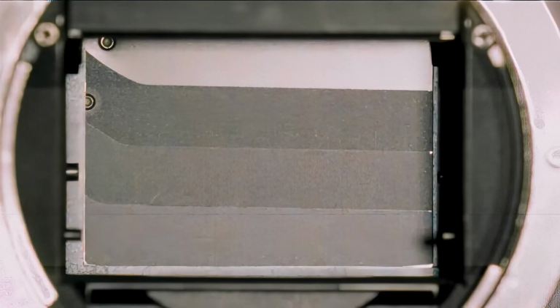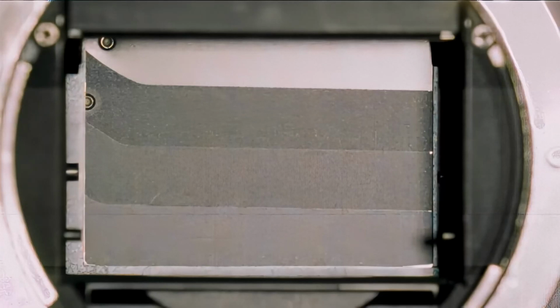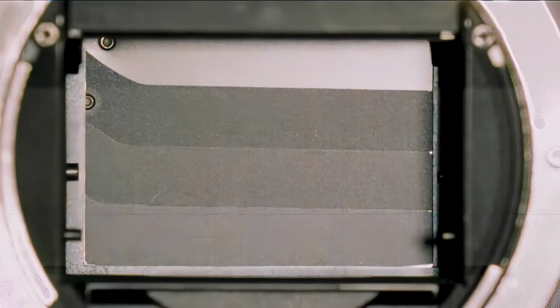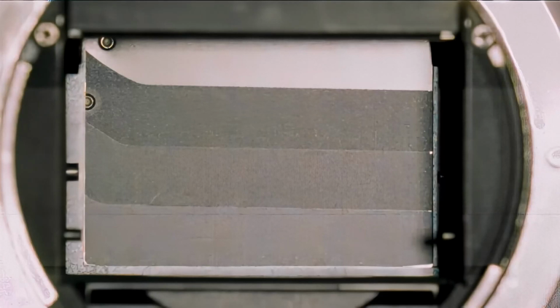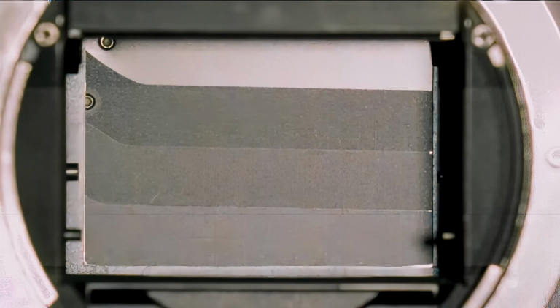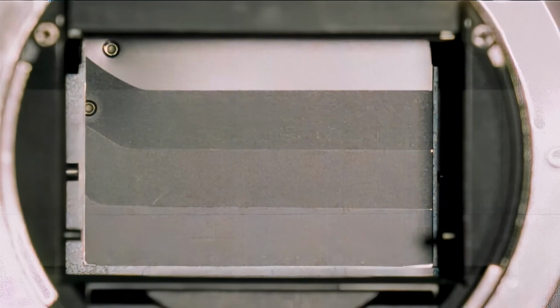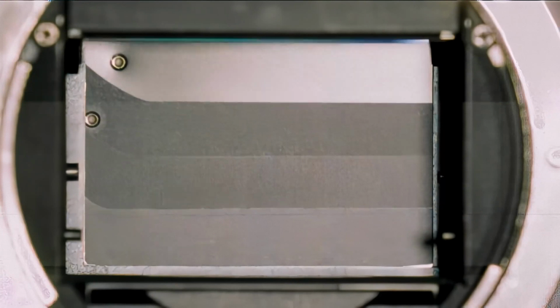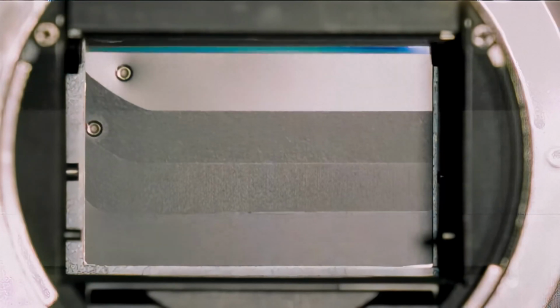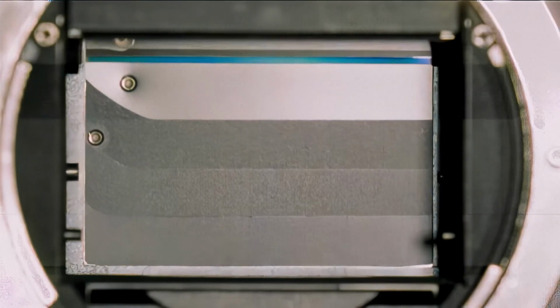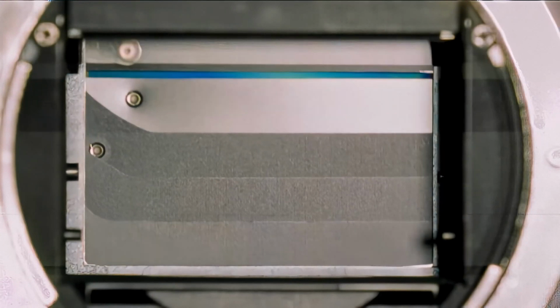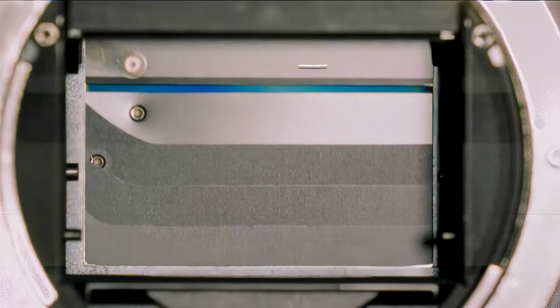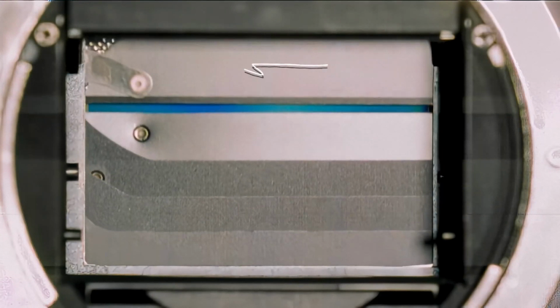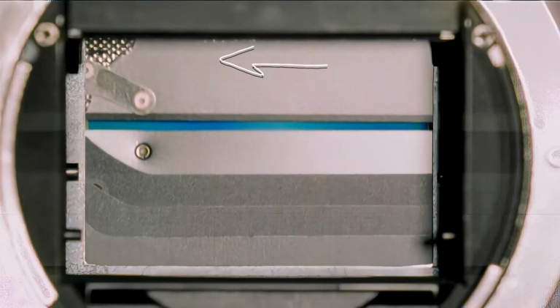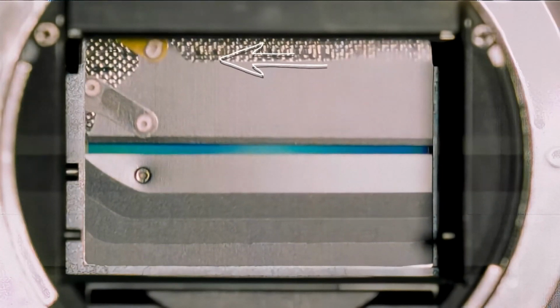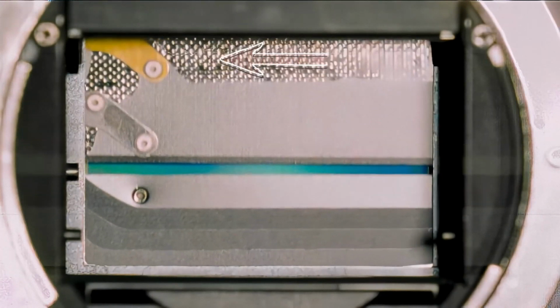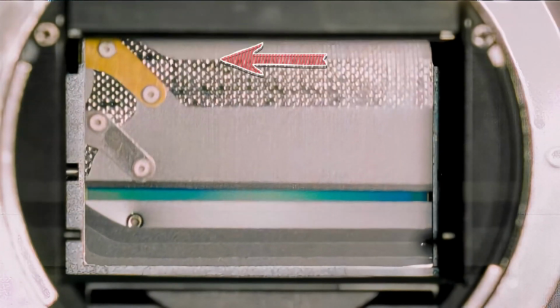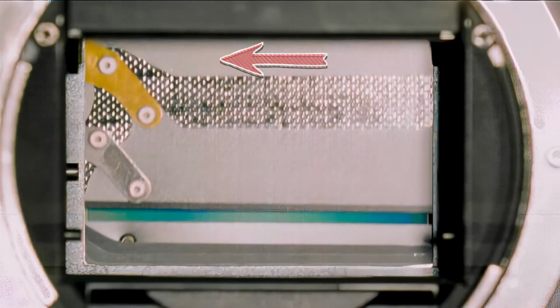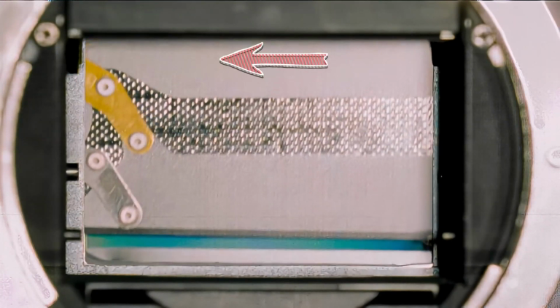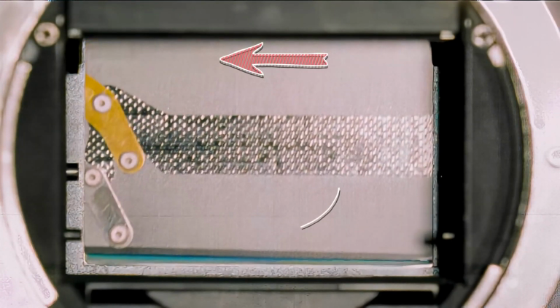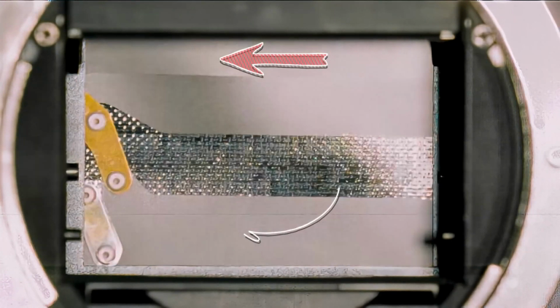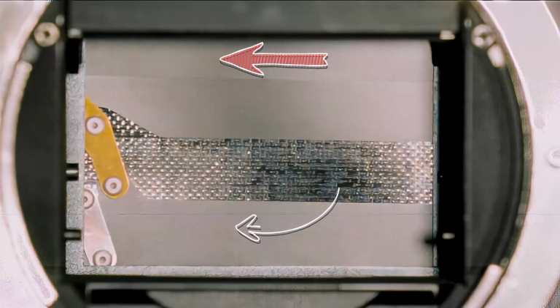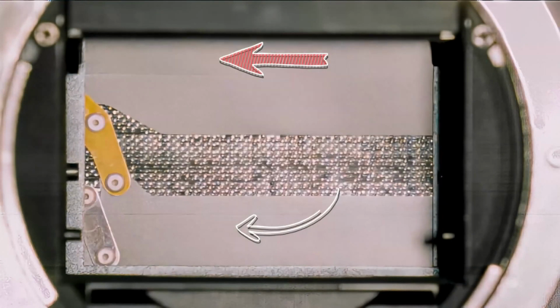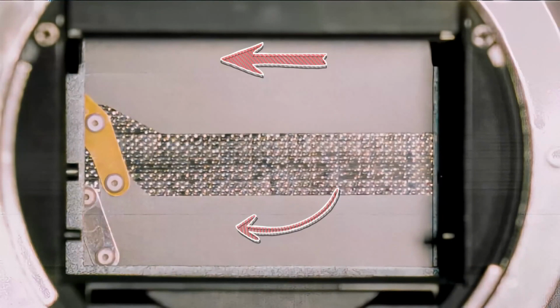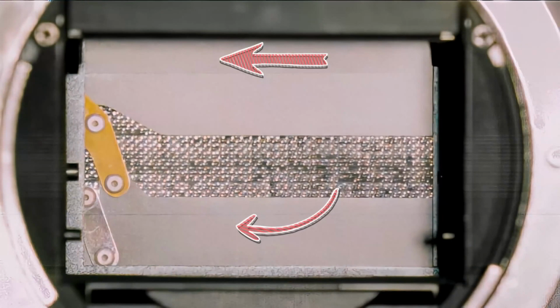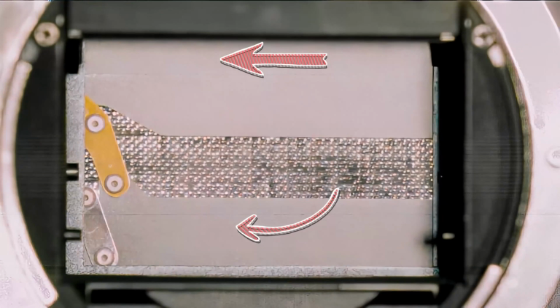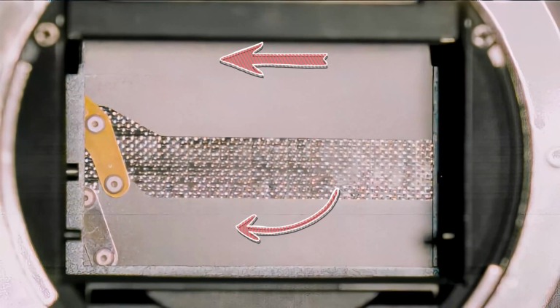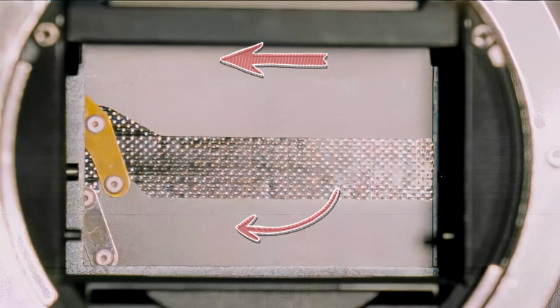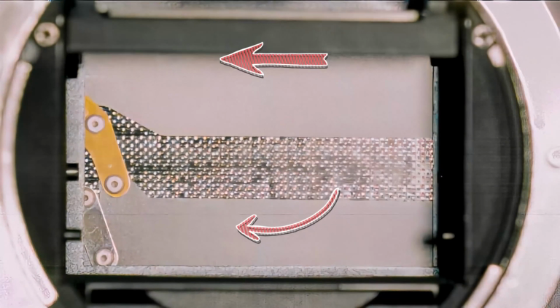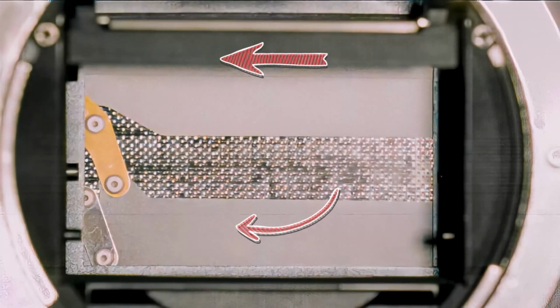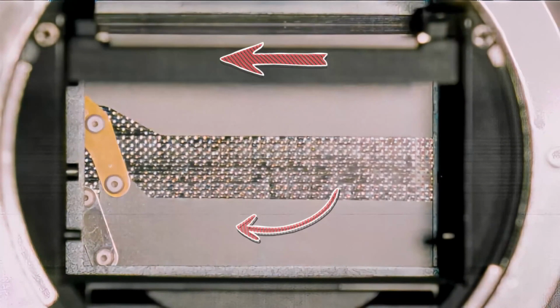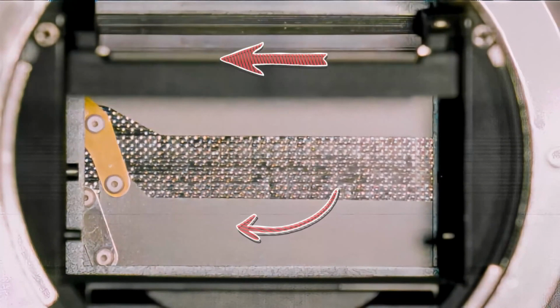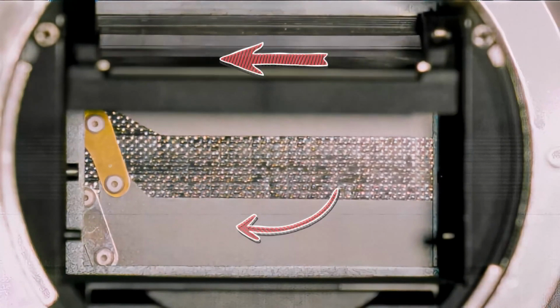If you would like to know how a camera shutter works, check out this video or watch another video recommended for you.